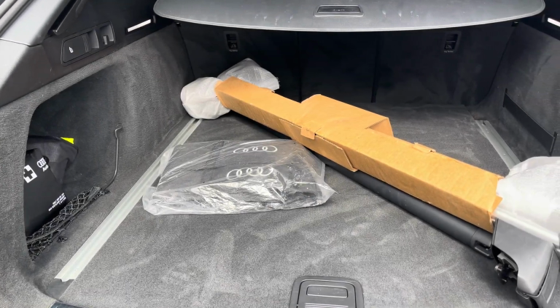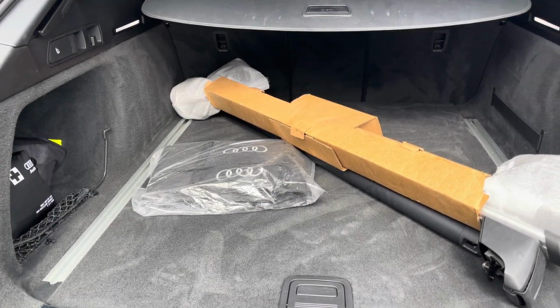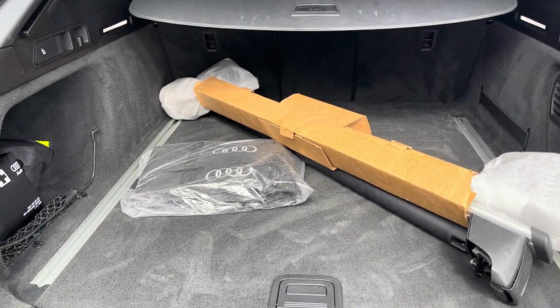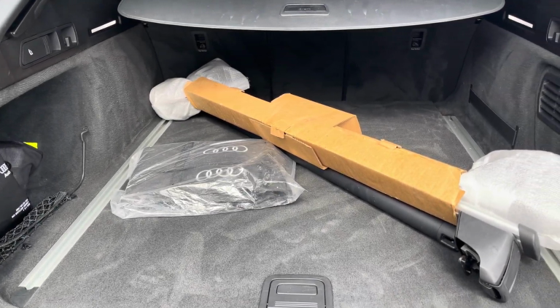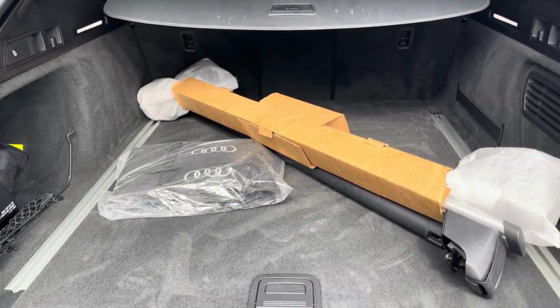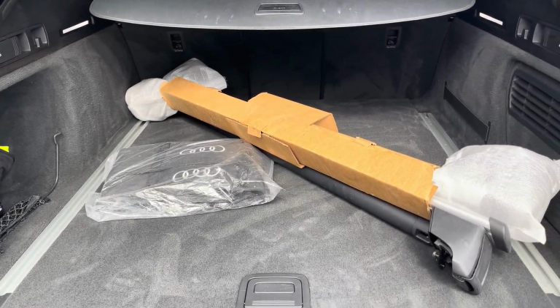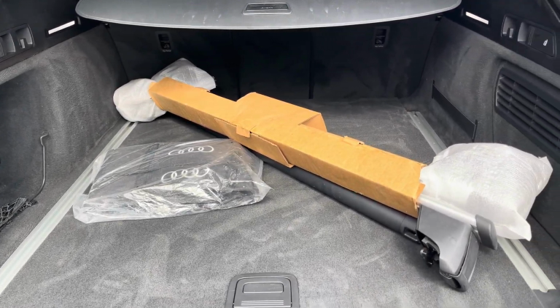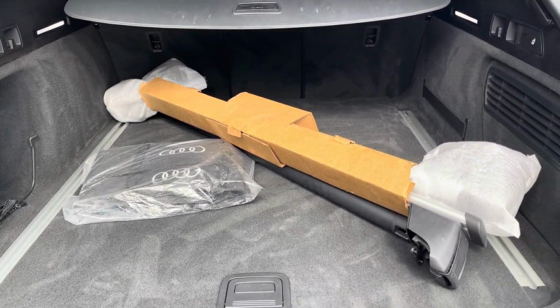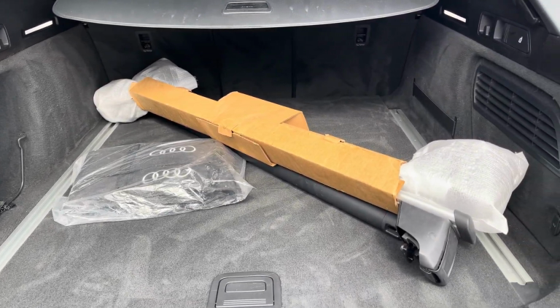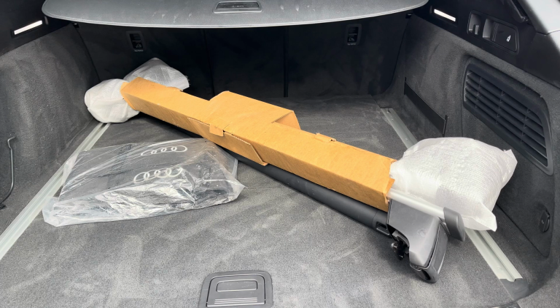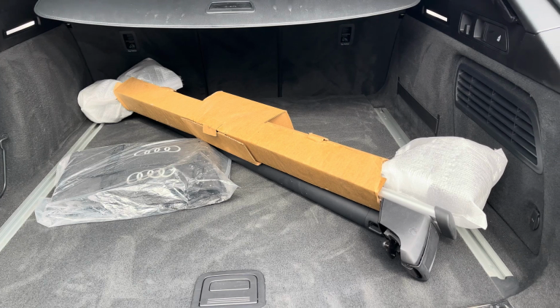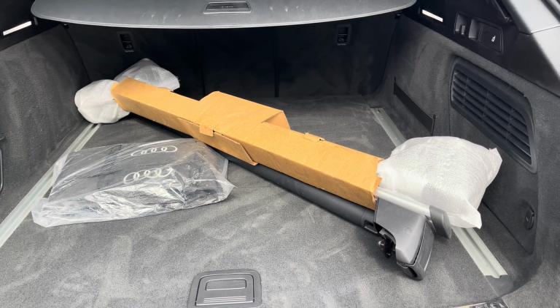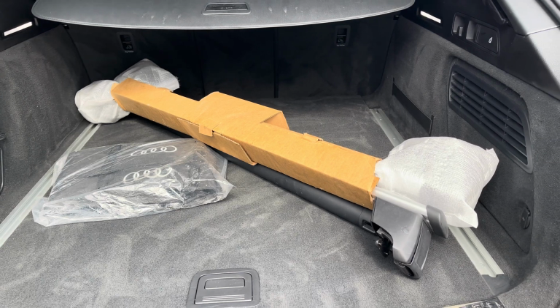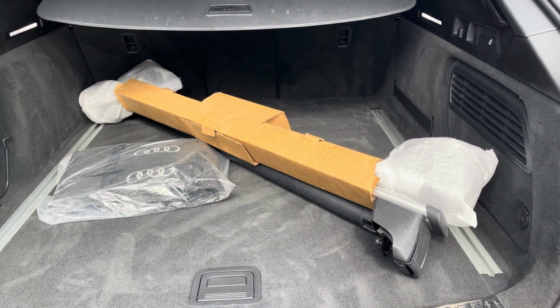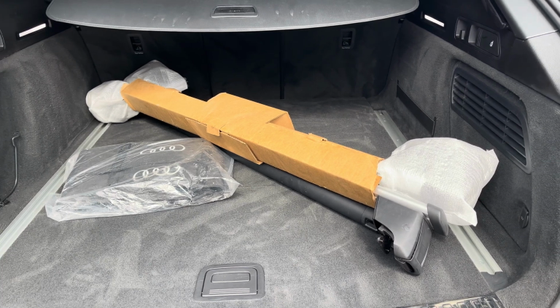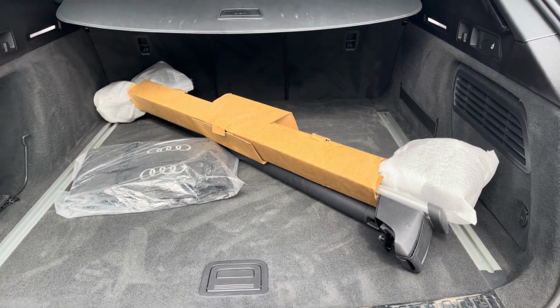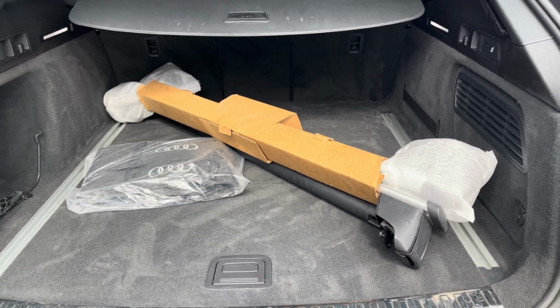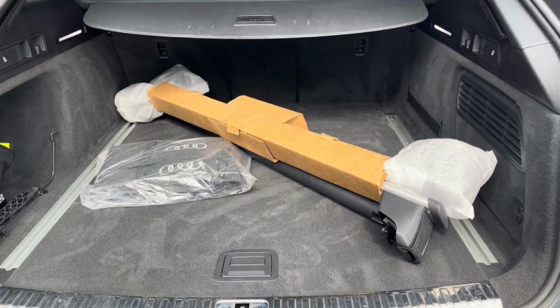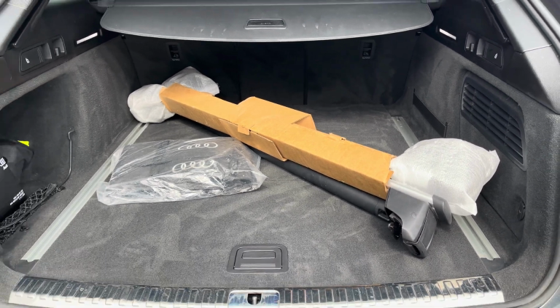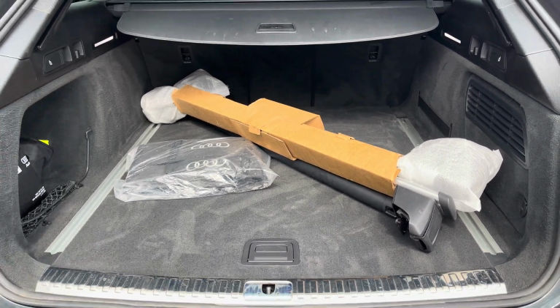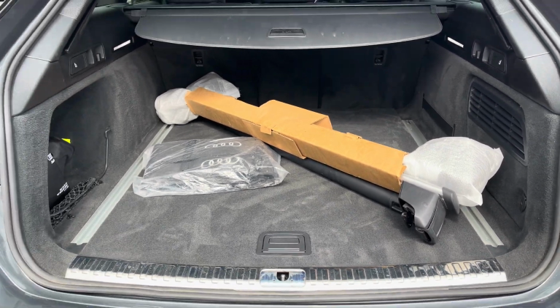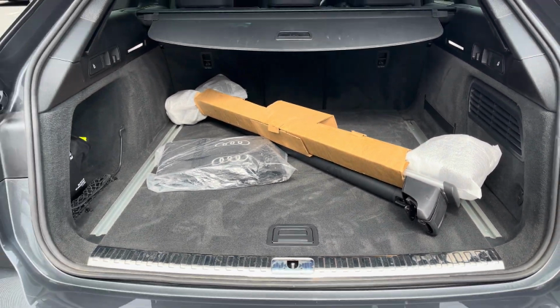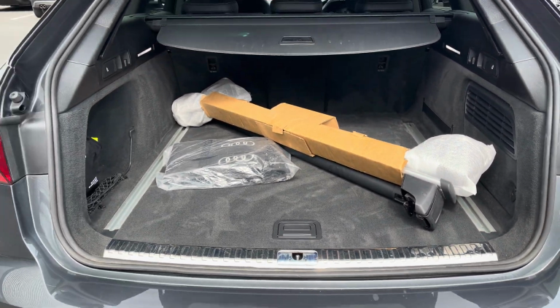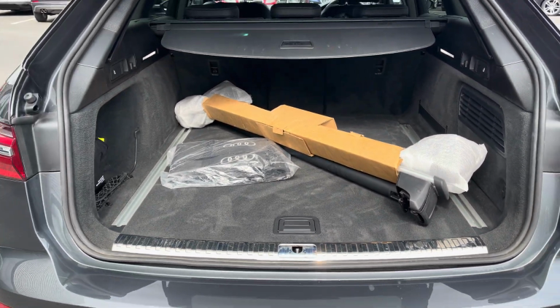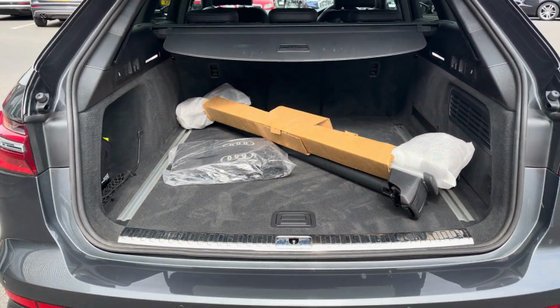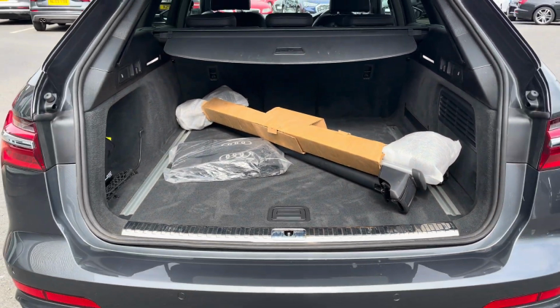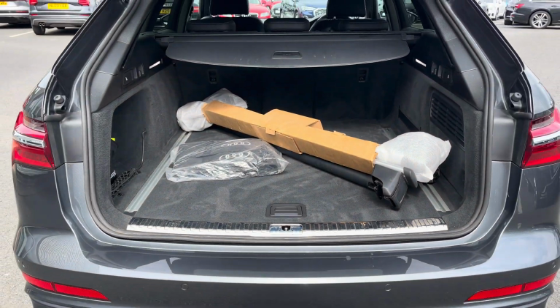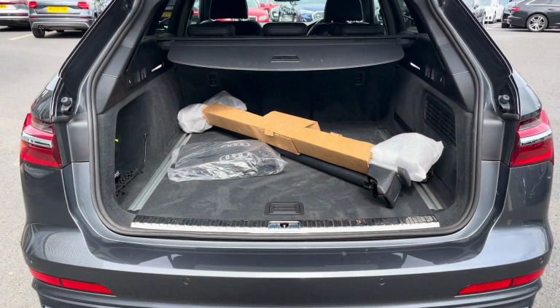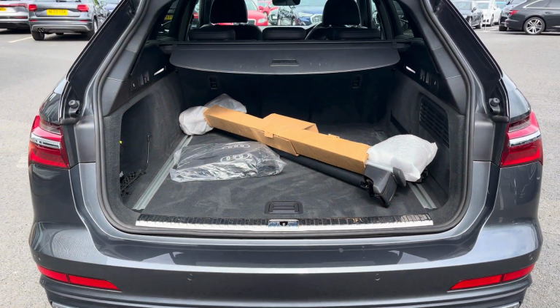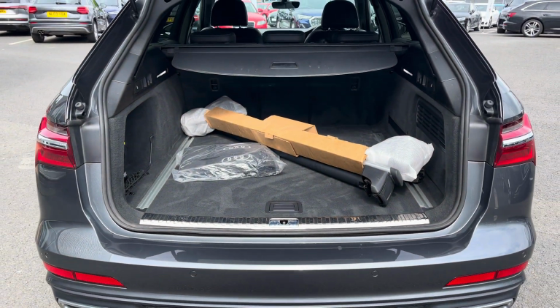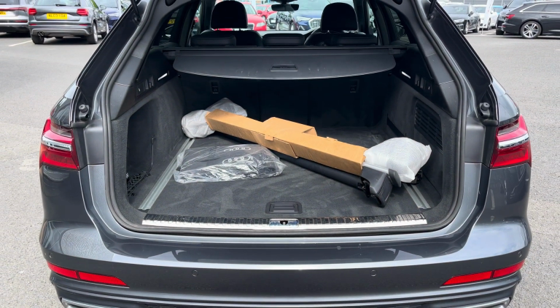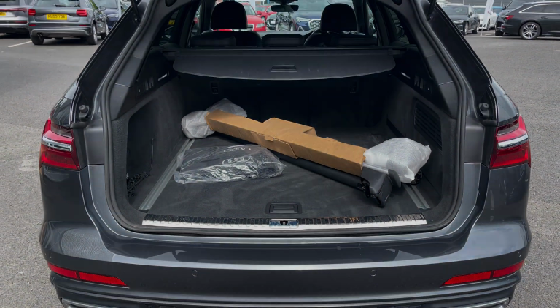The A6 has a perfect family-size boot with a capacity of 565 litres, giving you plenty of space to store all your personal items.